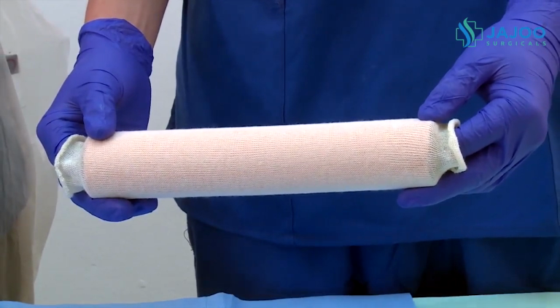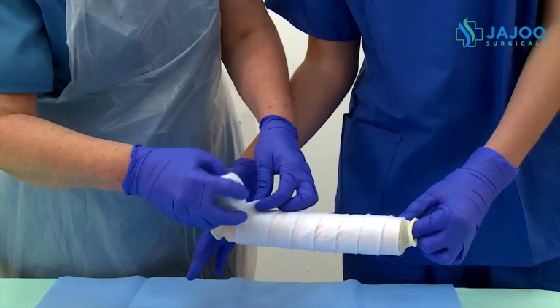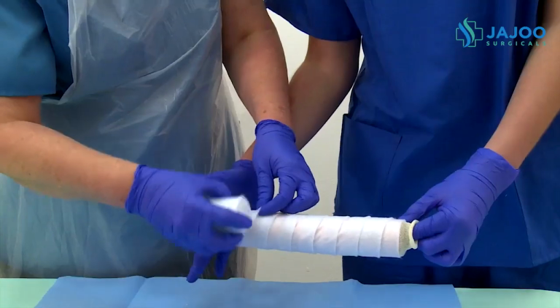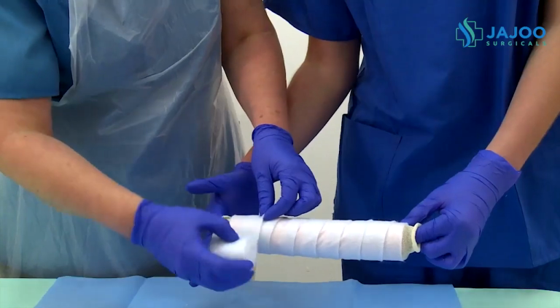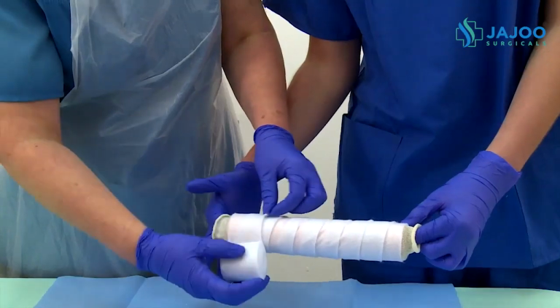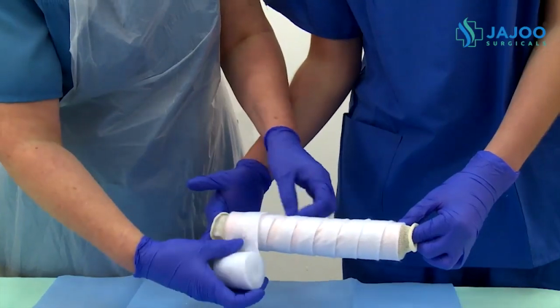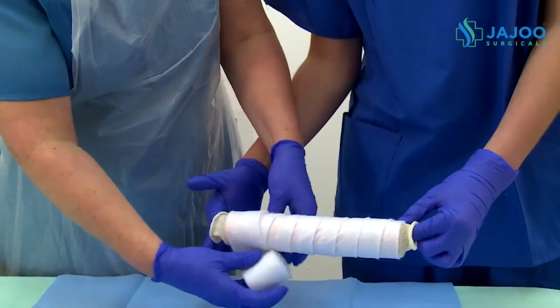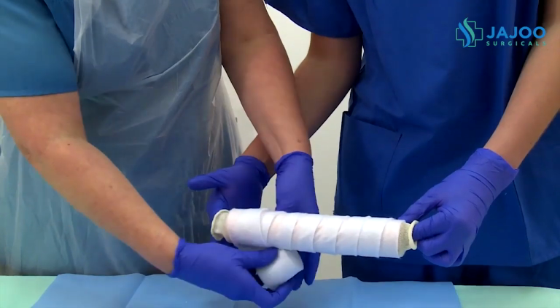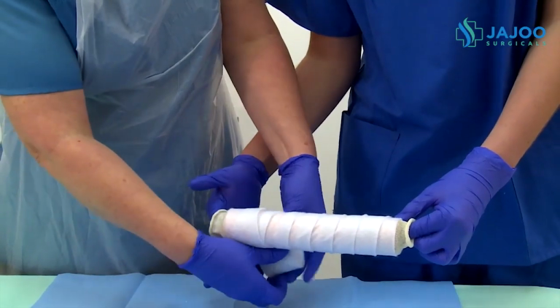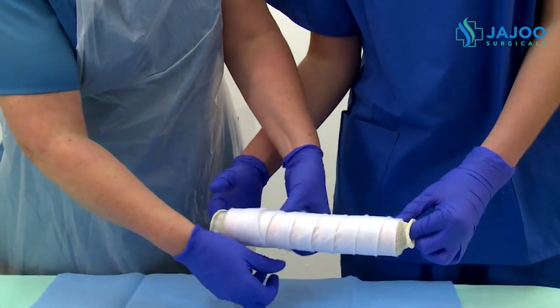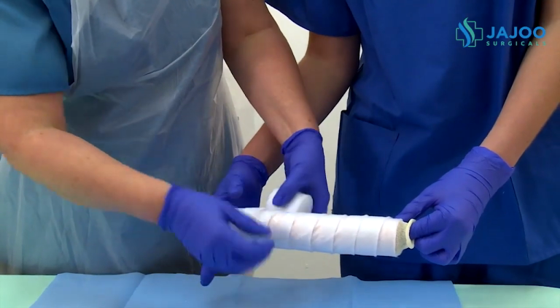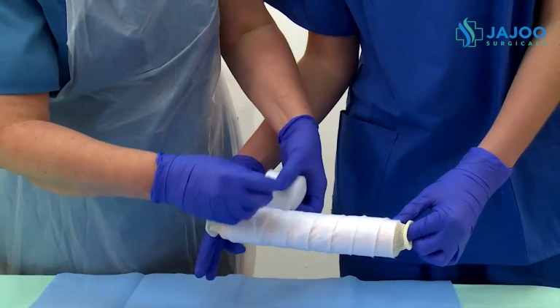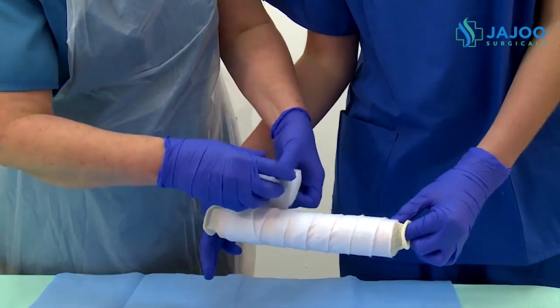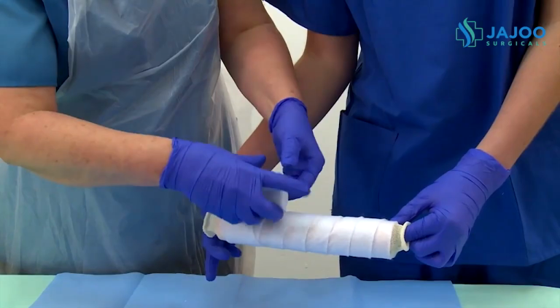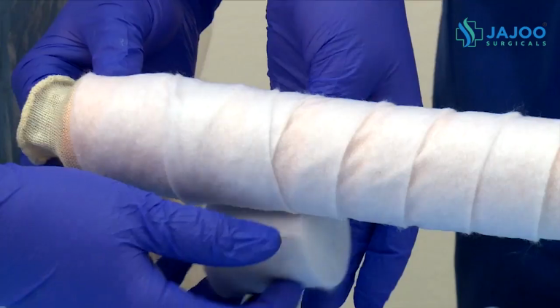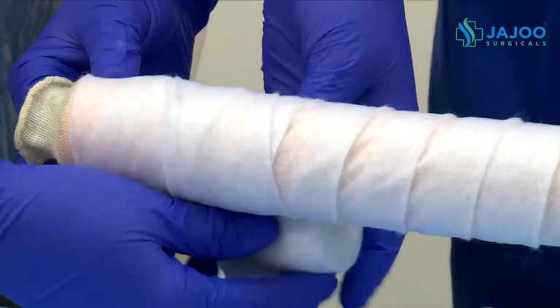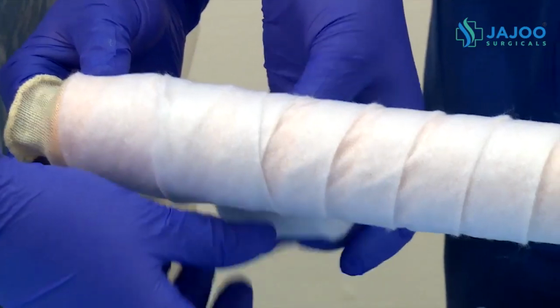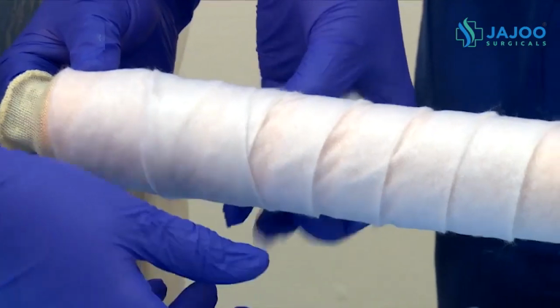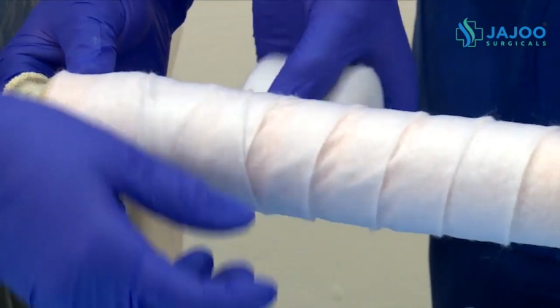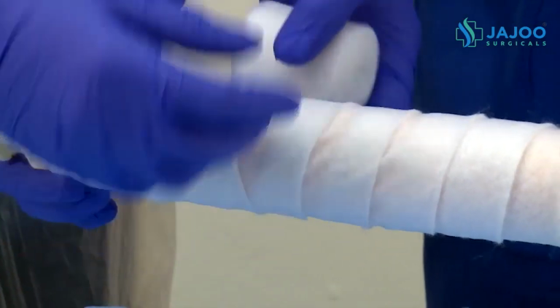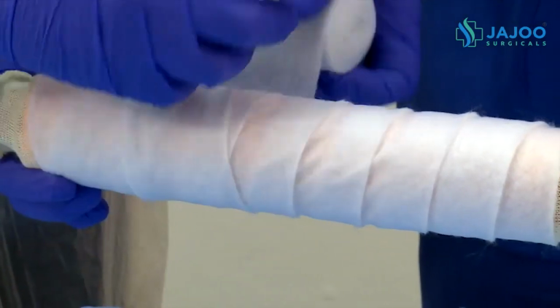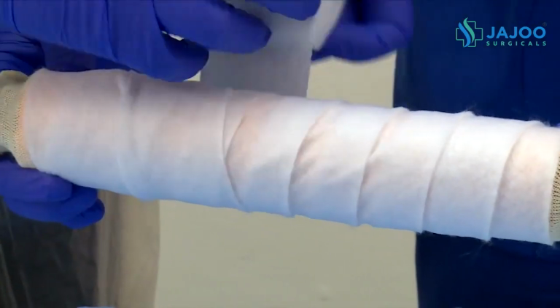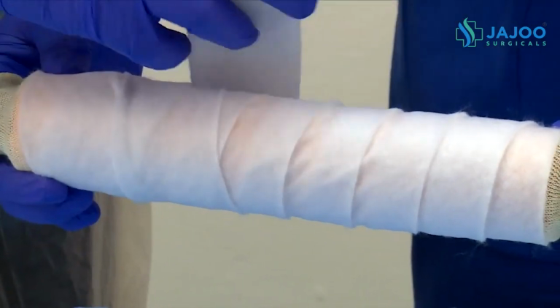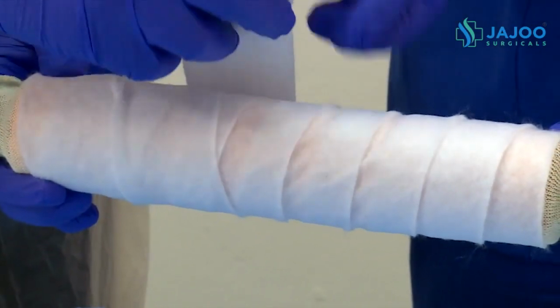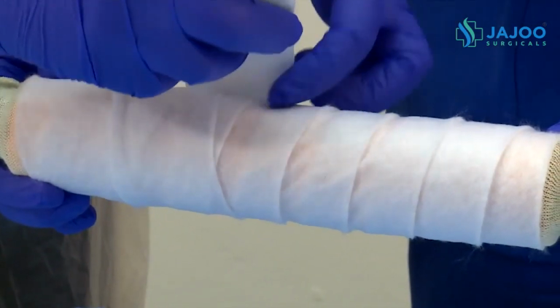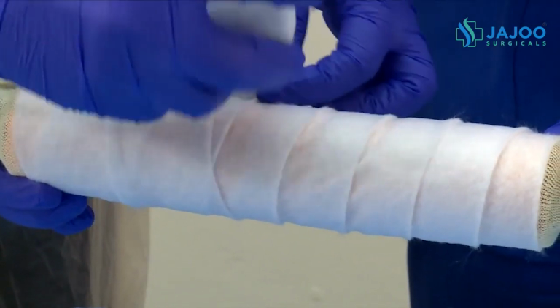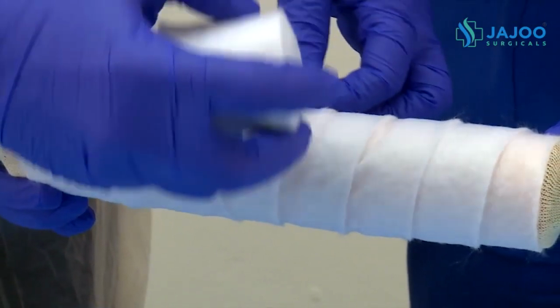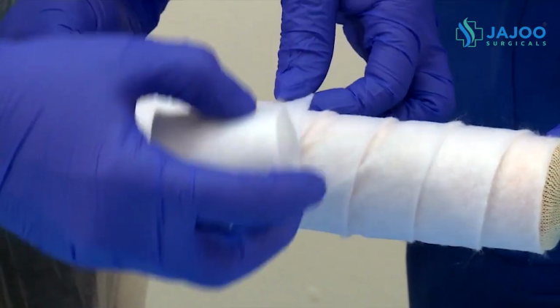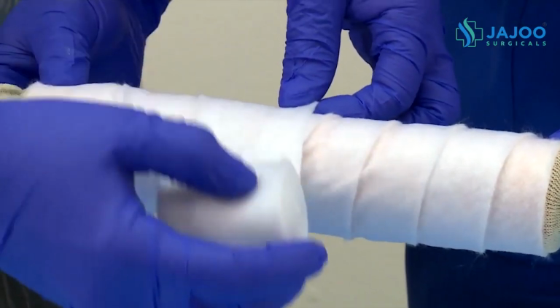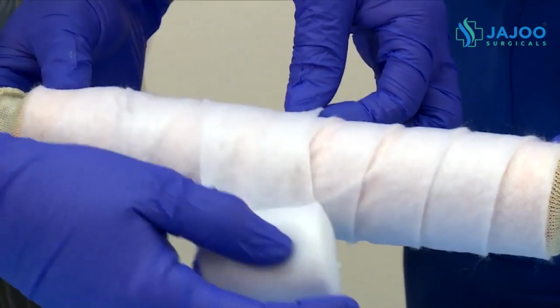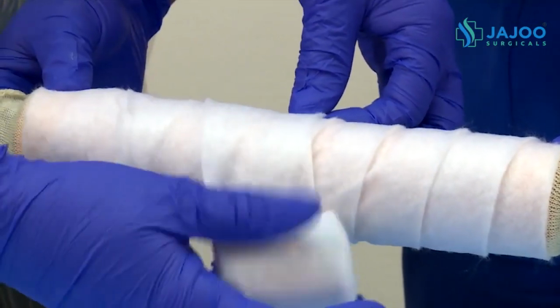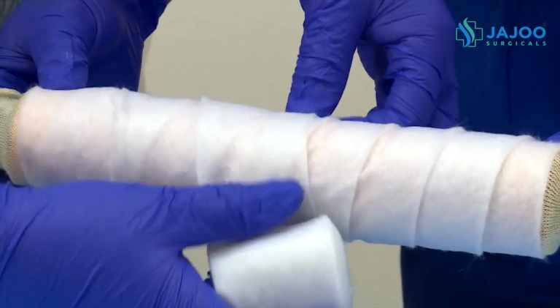Gently roll two layers of orthopedic padding over the stockinette for protection. Don't apply the padding too tightly.